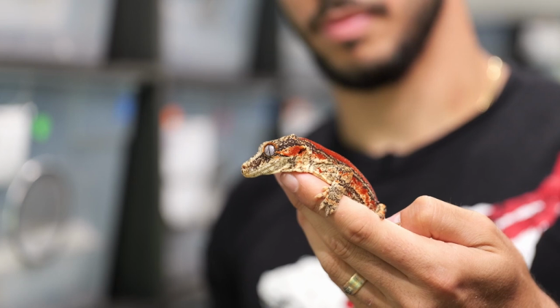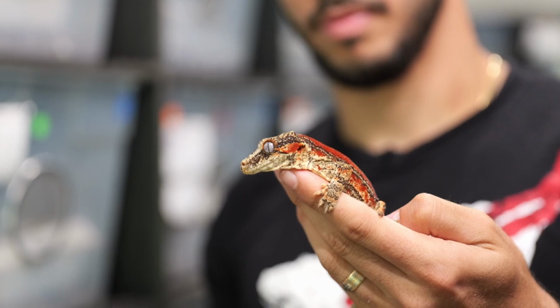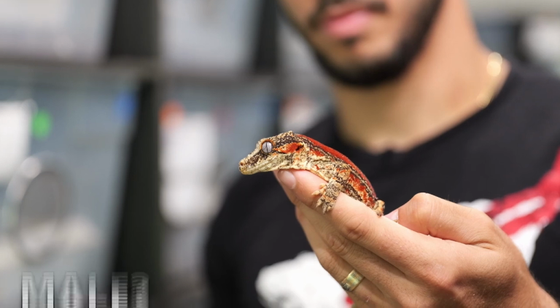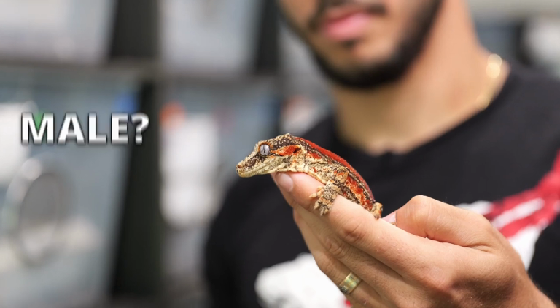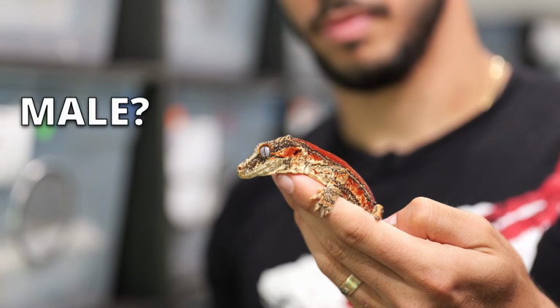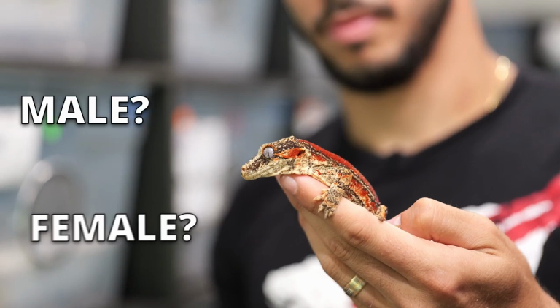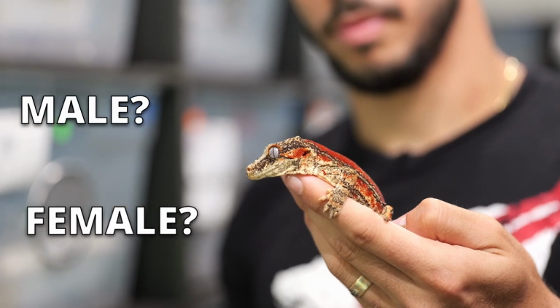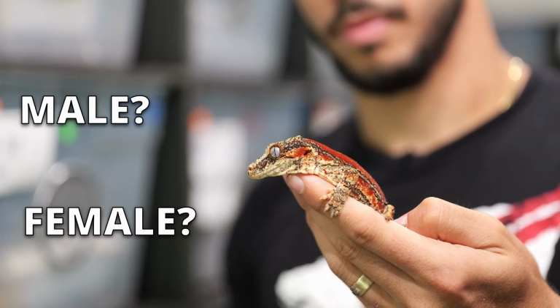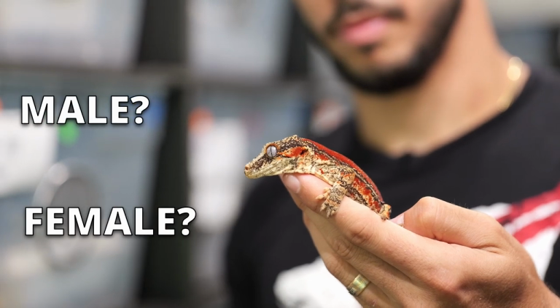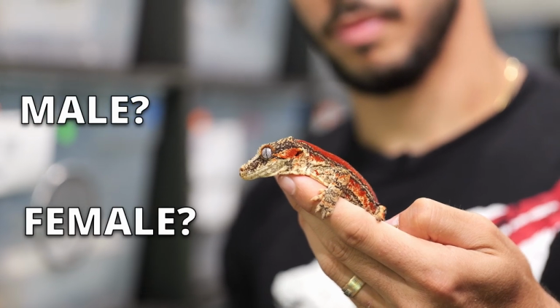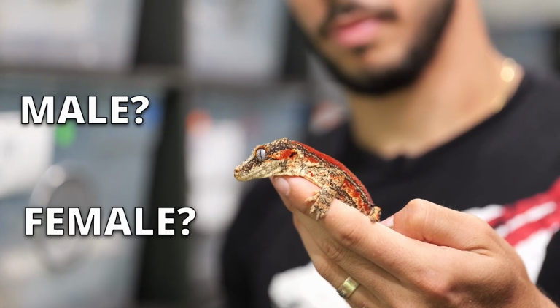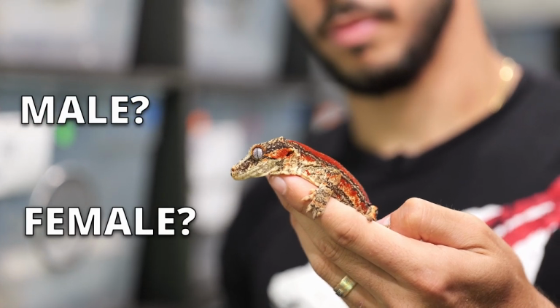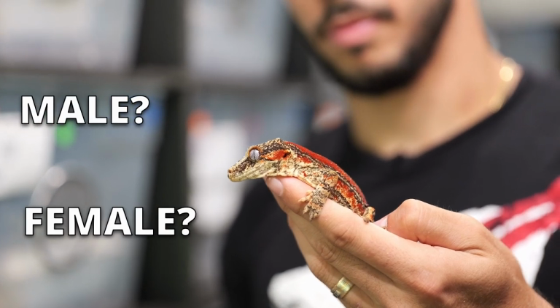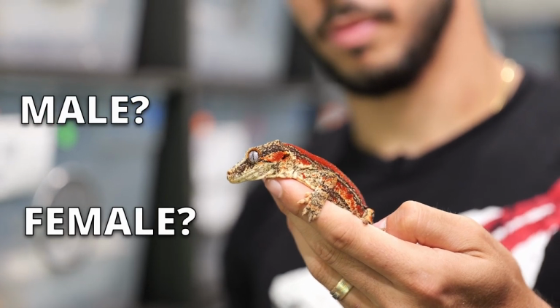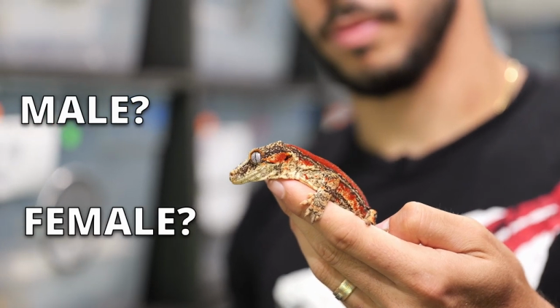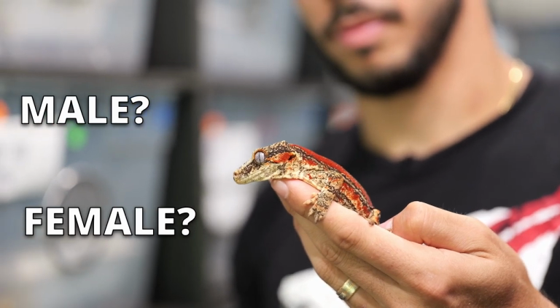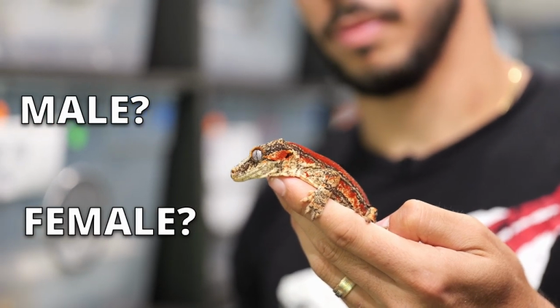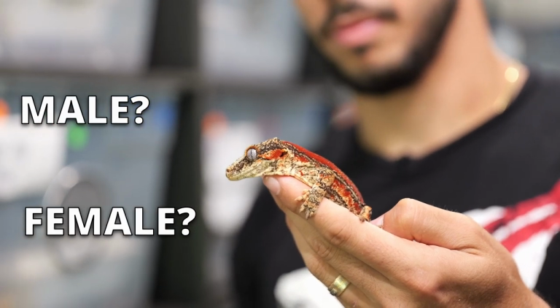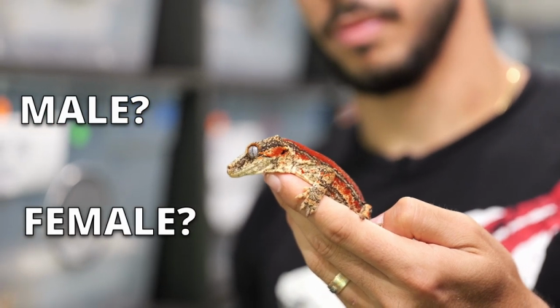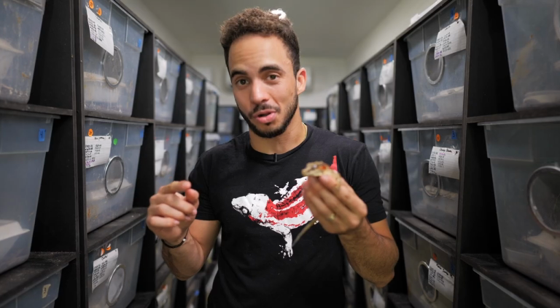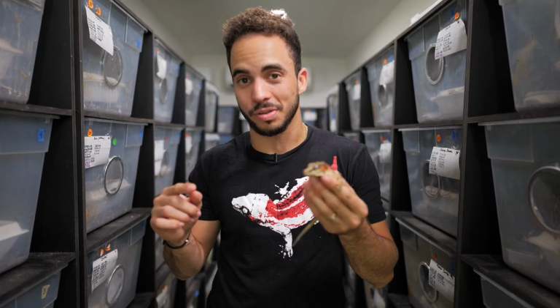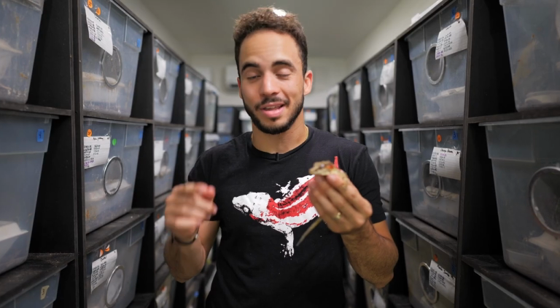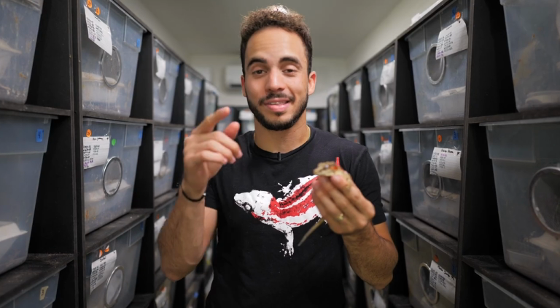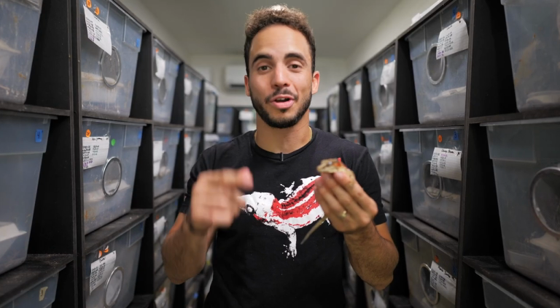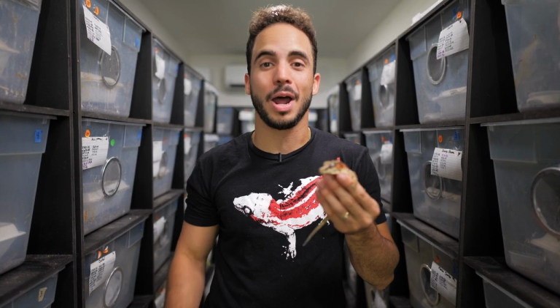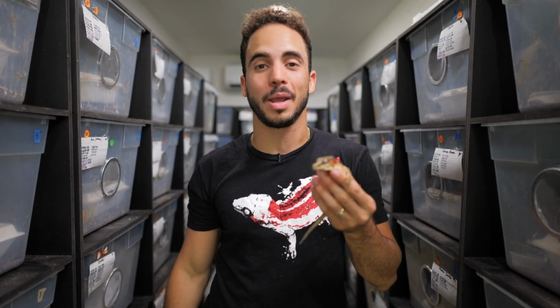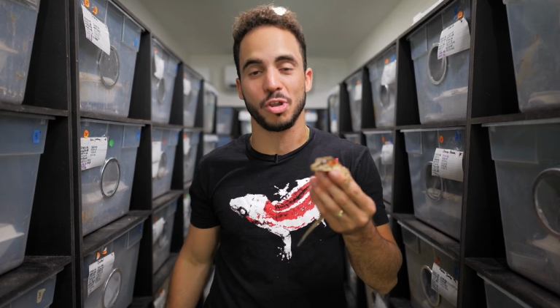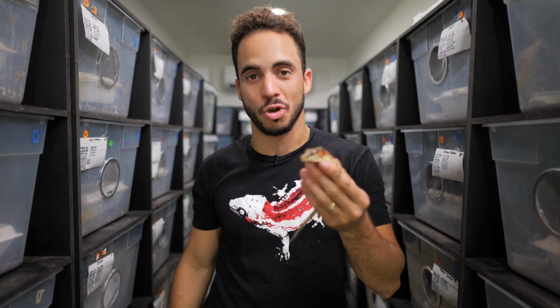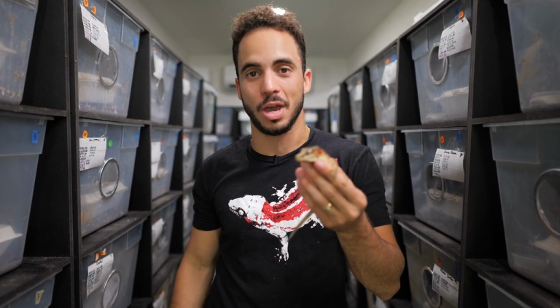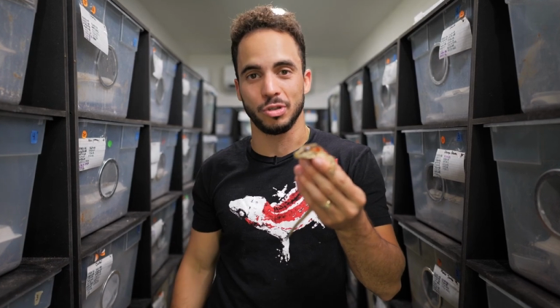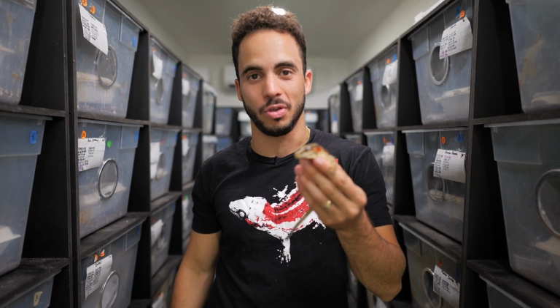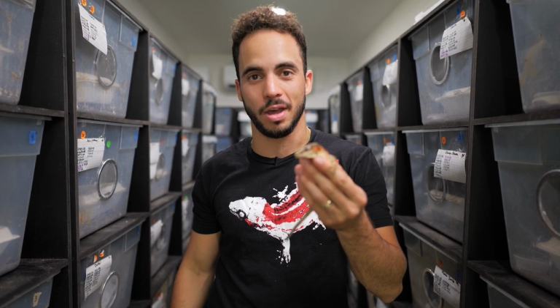If you need help sexing your gargoyle gecko juveniles and adults, stick around — I'm going to show you how to do that.